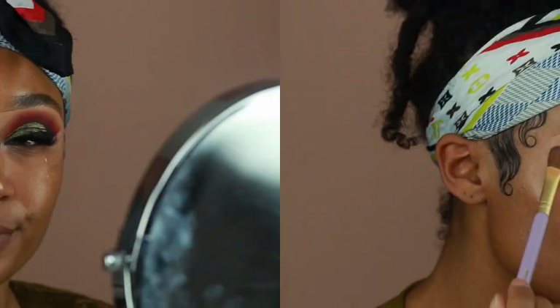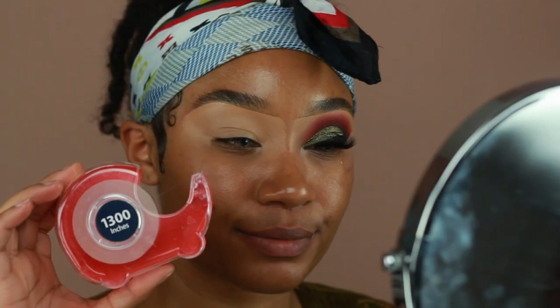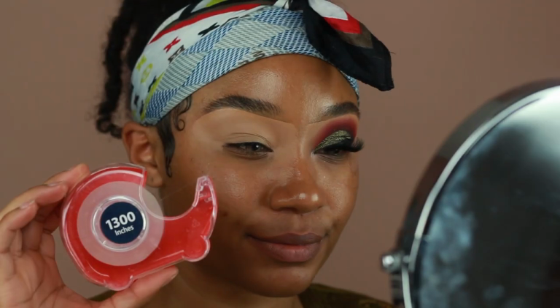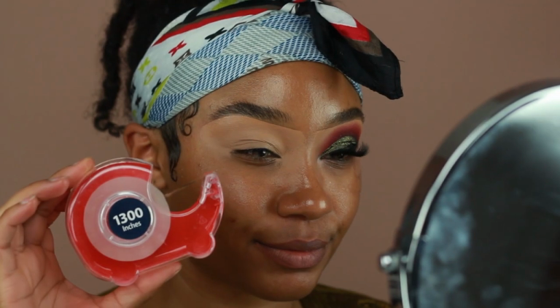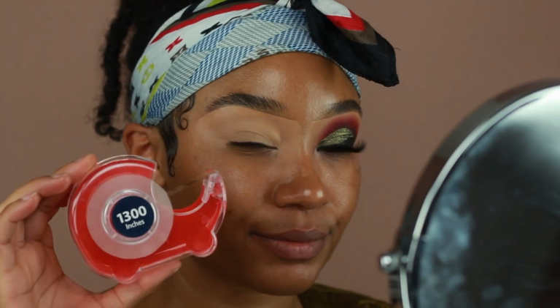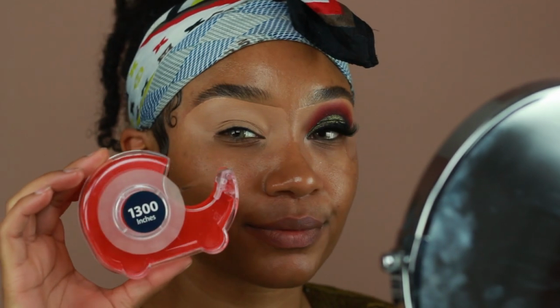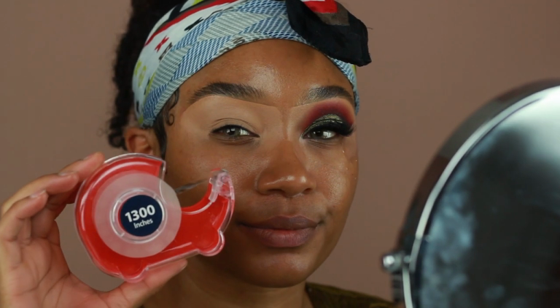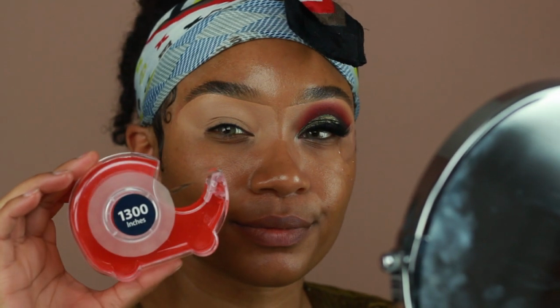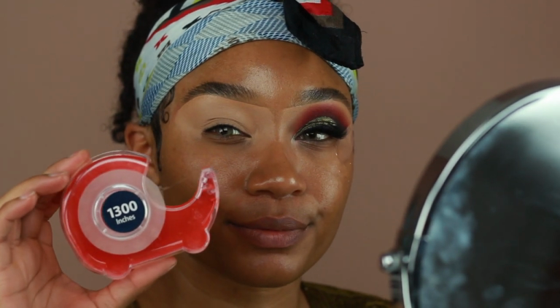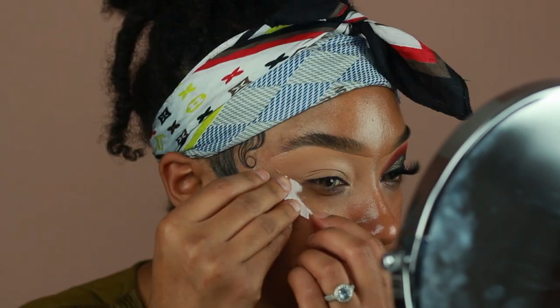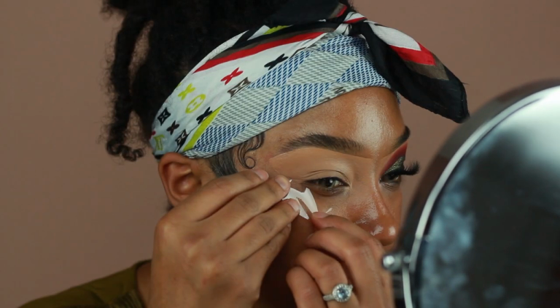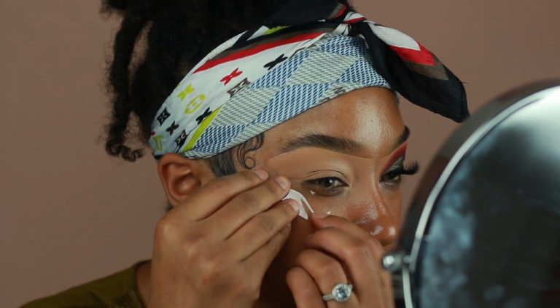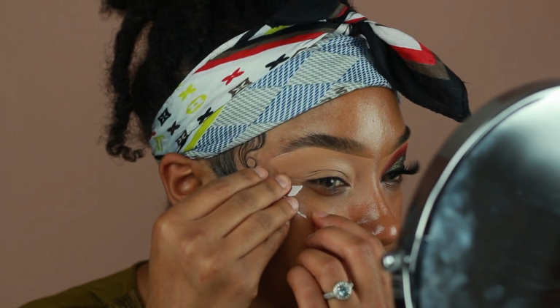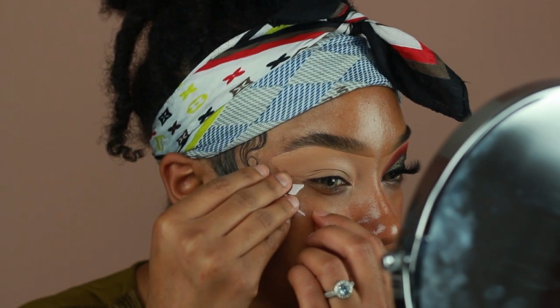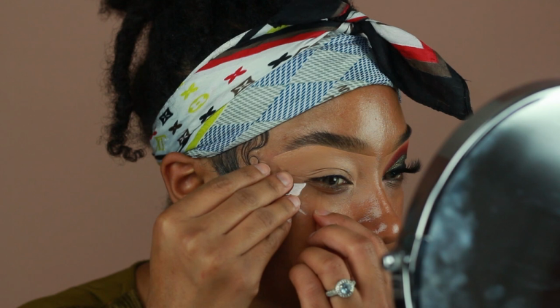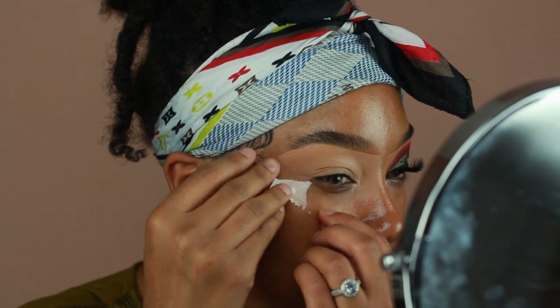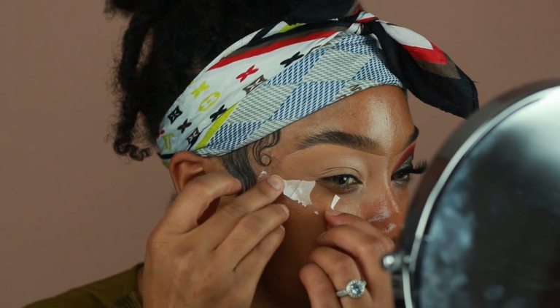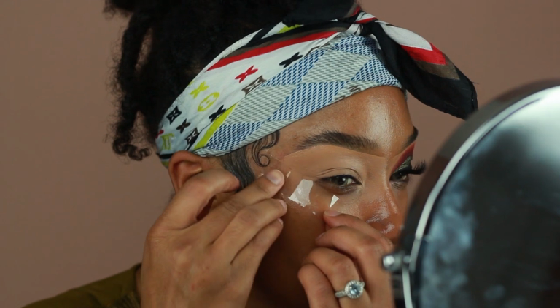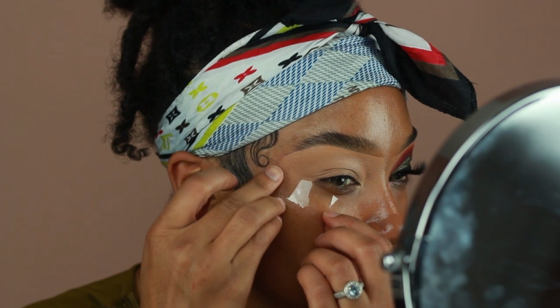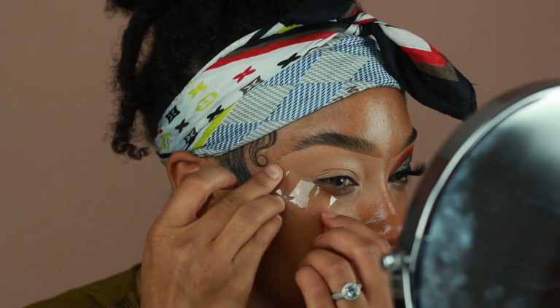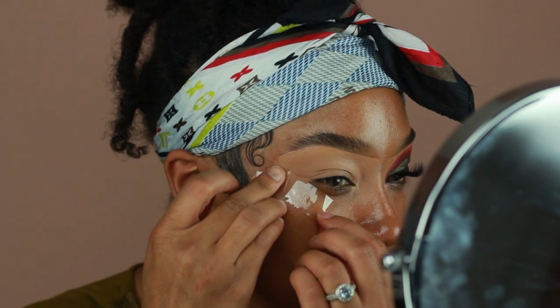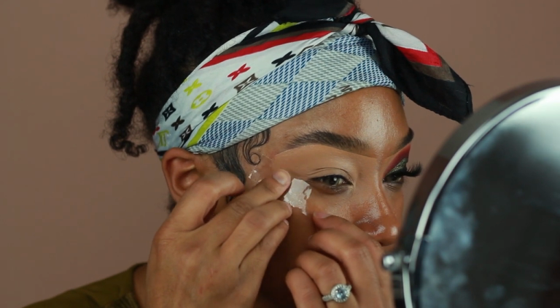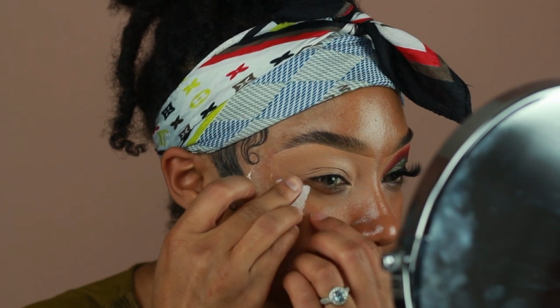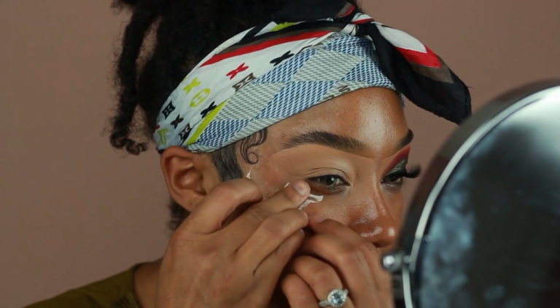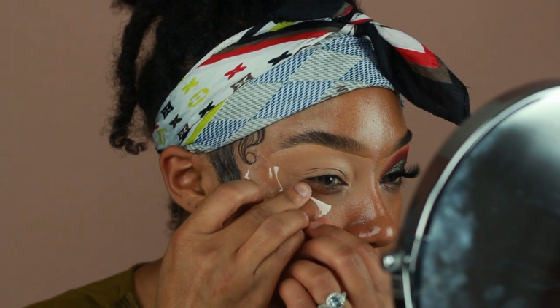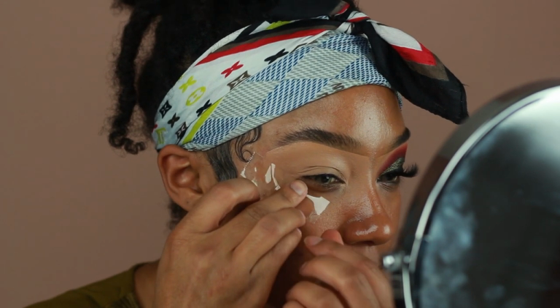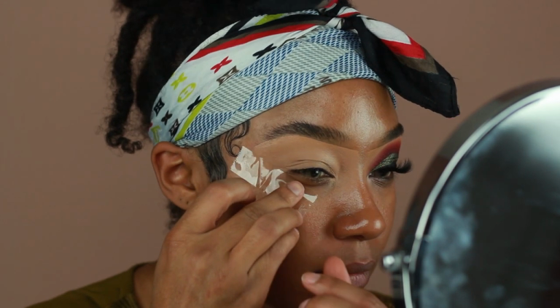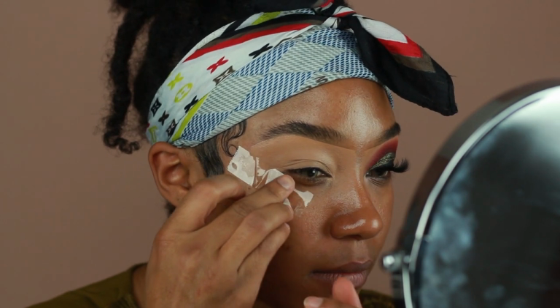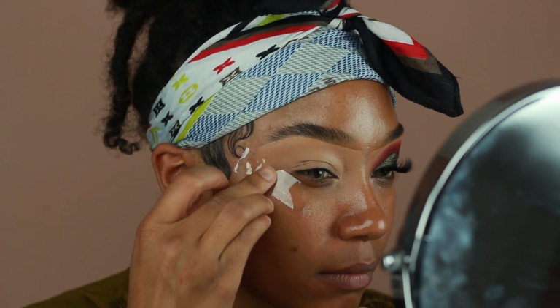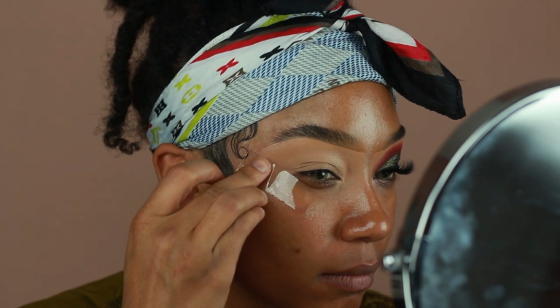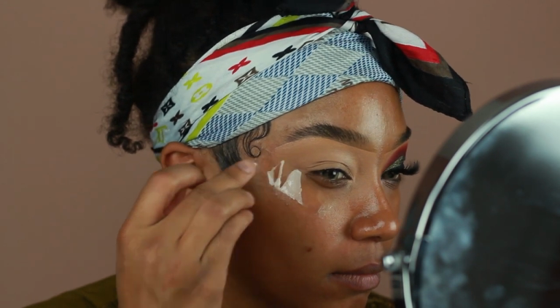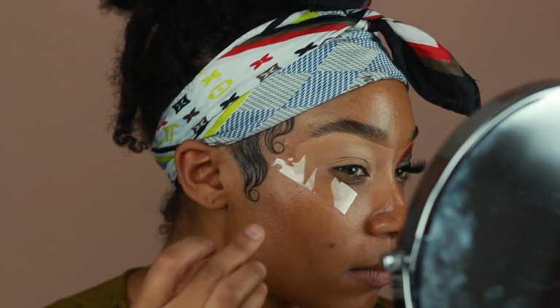I'm going to add some tape to the side of my eyes so that way I get a nice clean look once I'm done with all of my eyeshadows, then we're going to jump into our shadows.